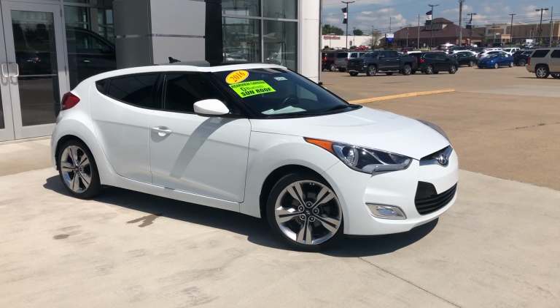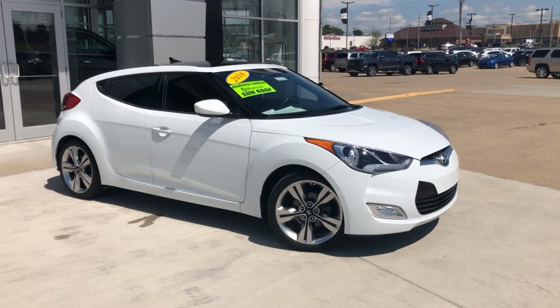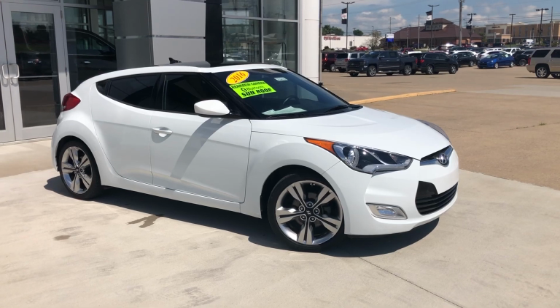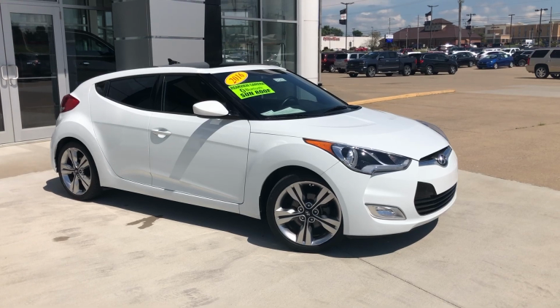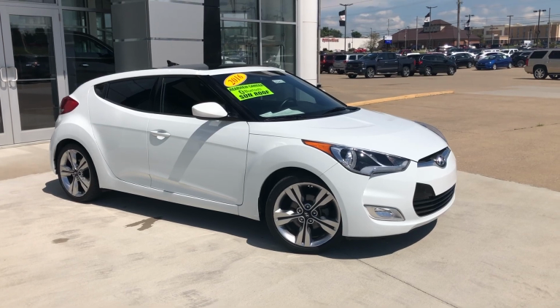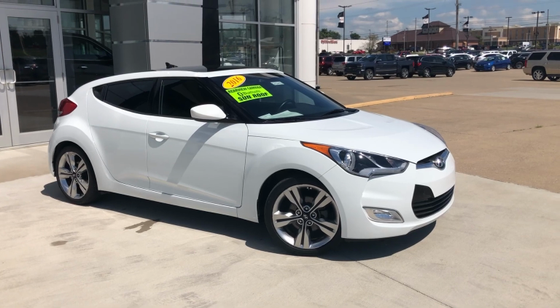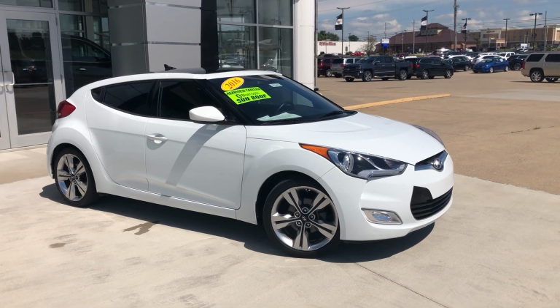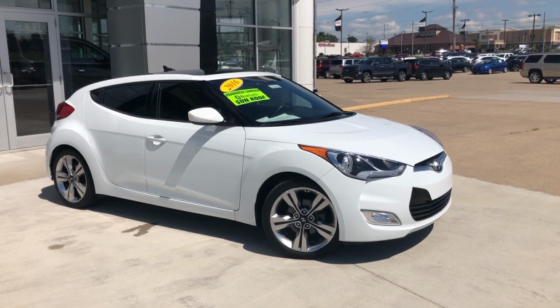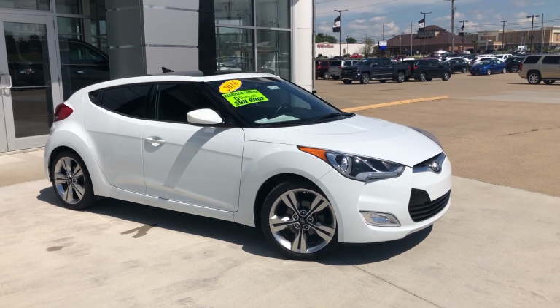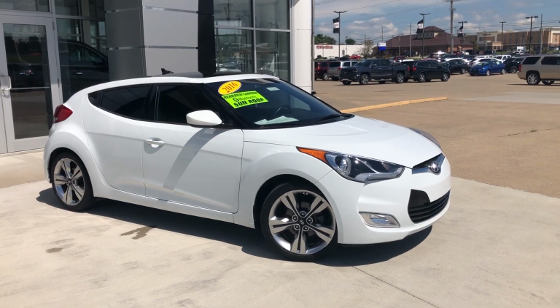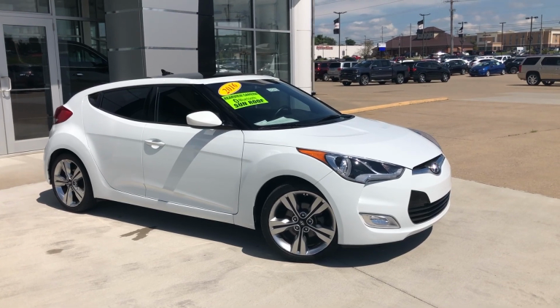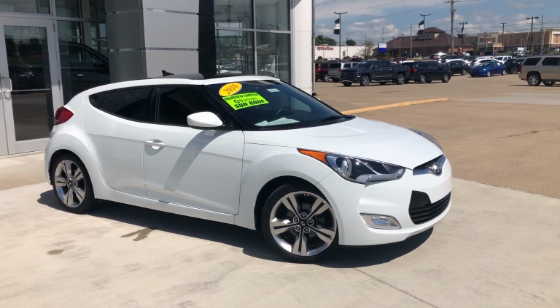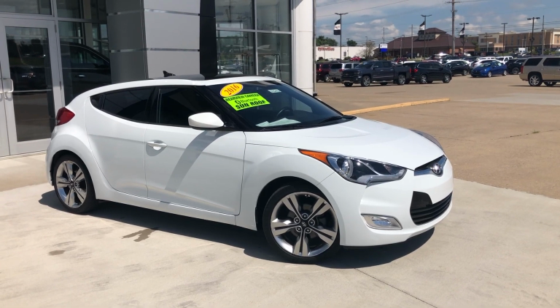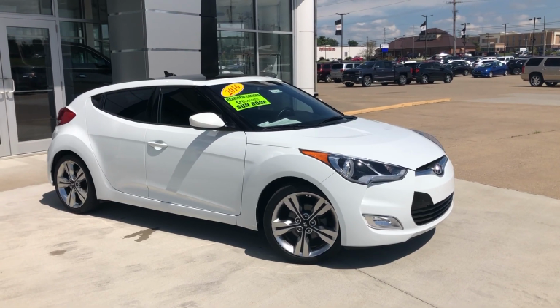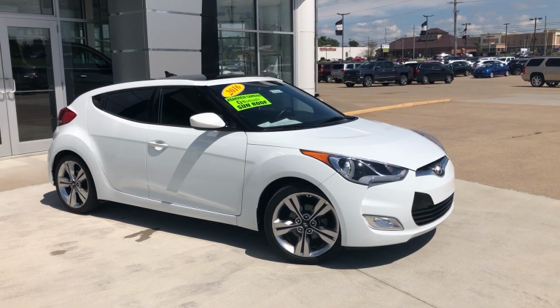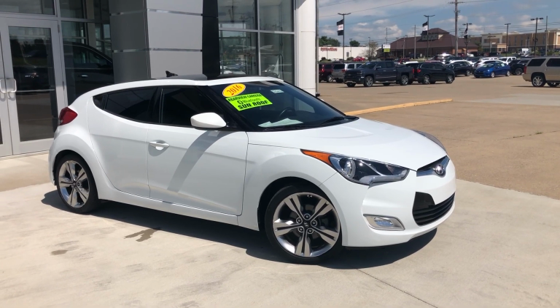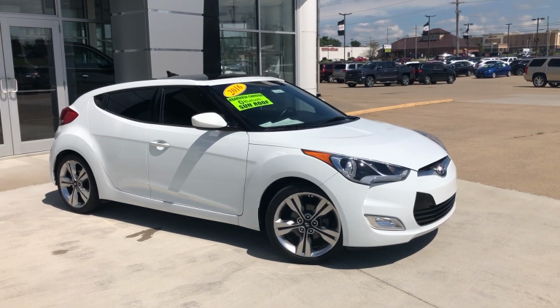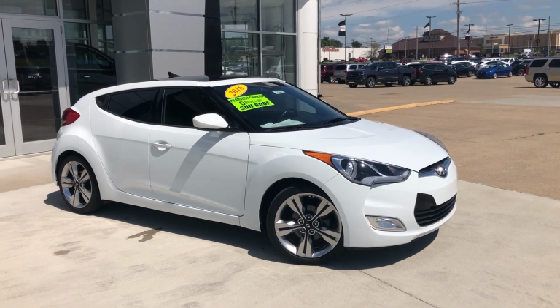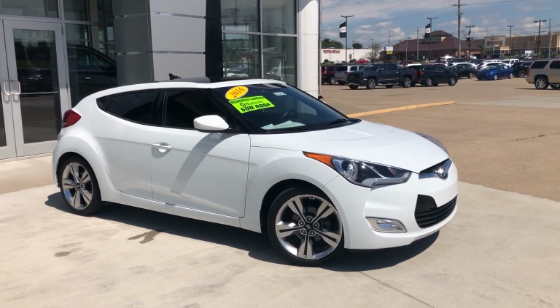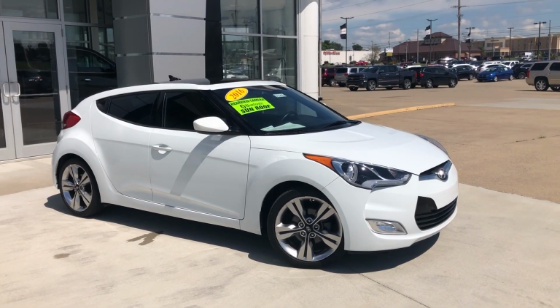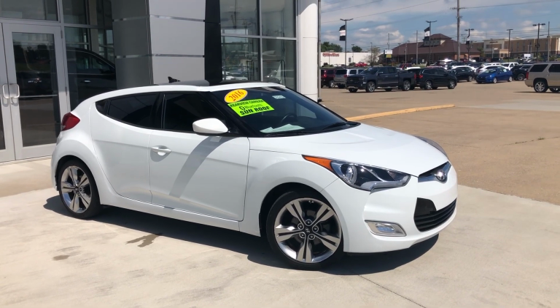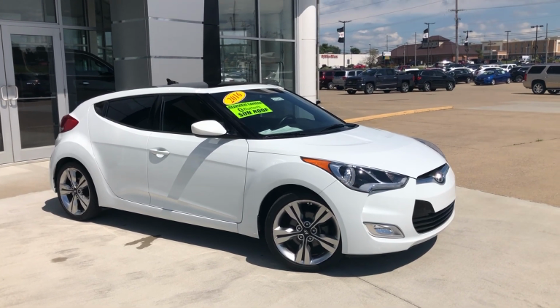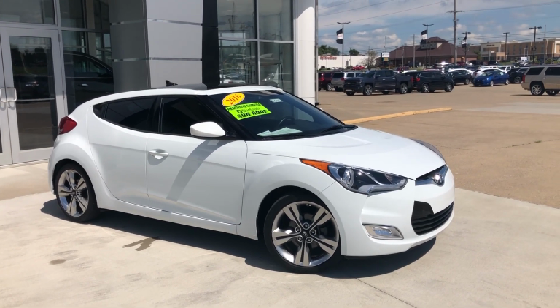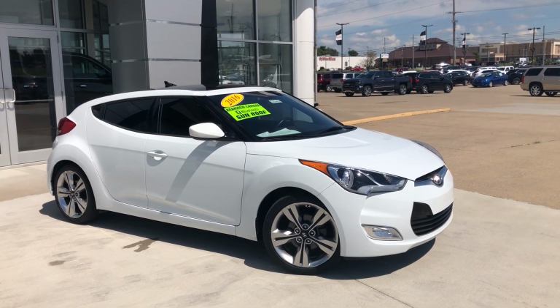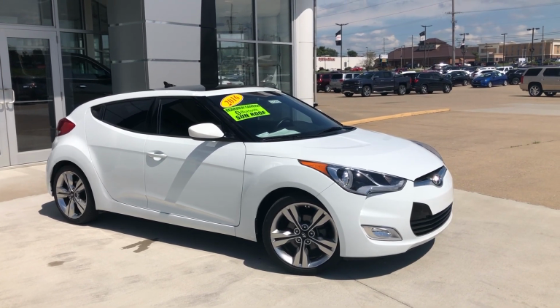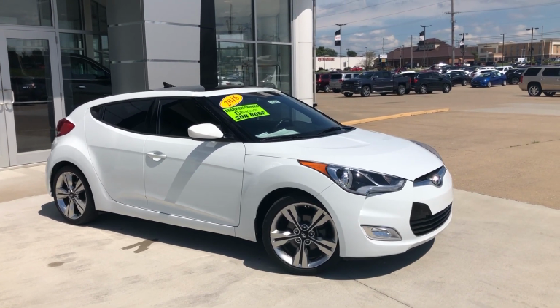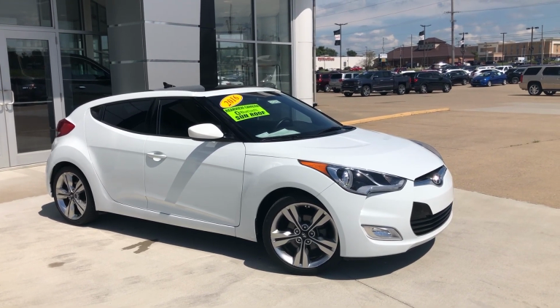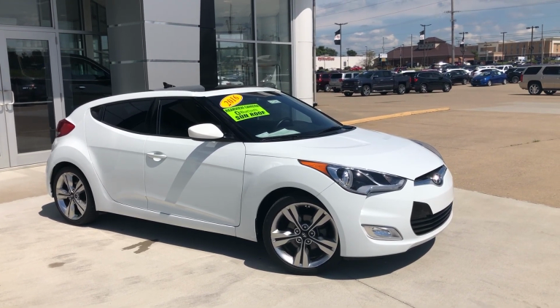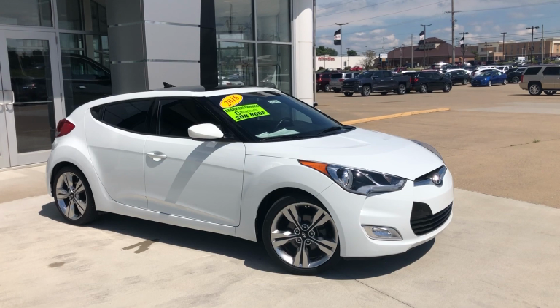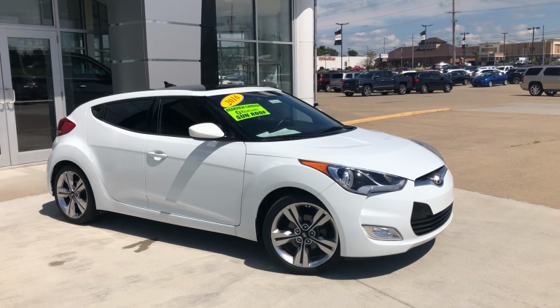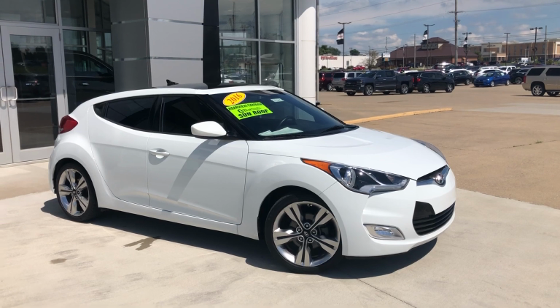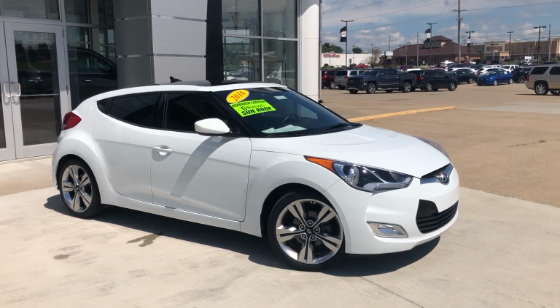Hello and welcome to Uebelhor Buick GMC online showroom. Today we're going to have a quick look at this 2016 Hyundai Veloster.